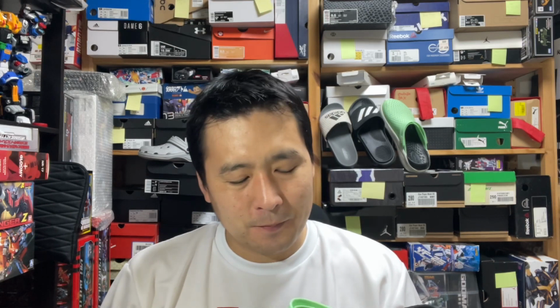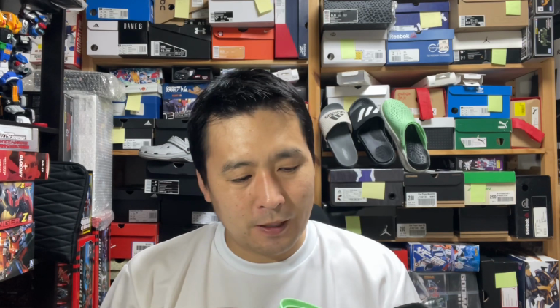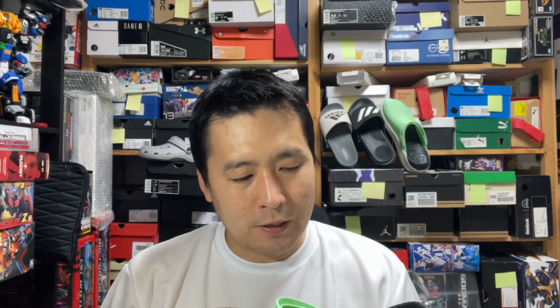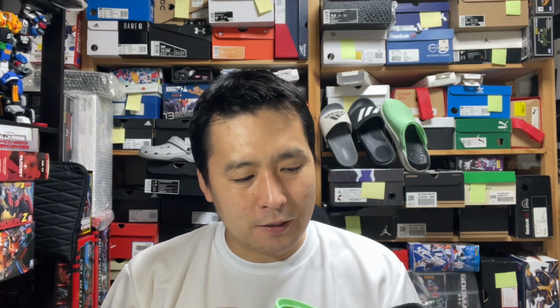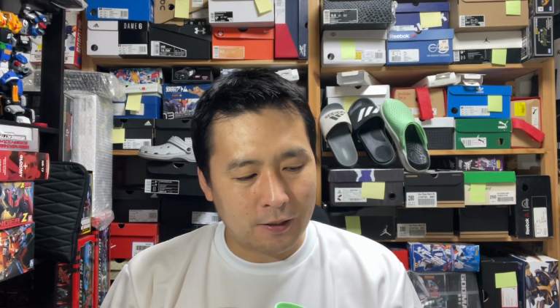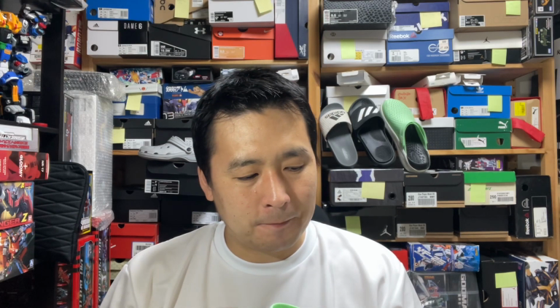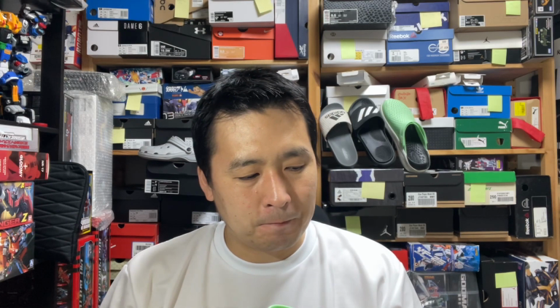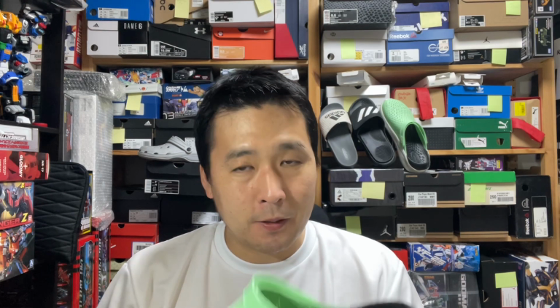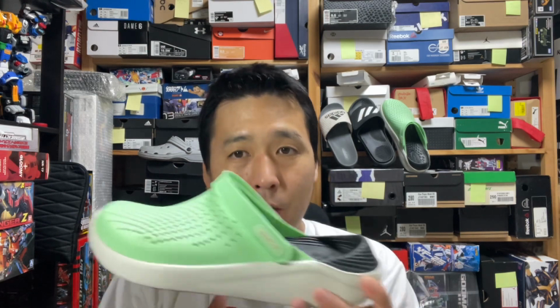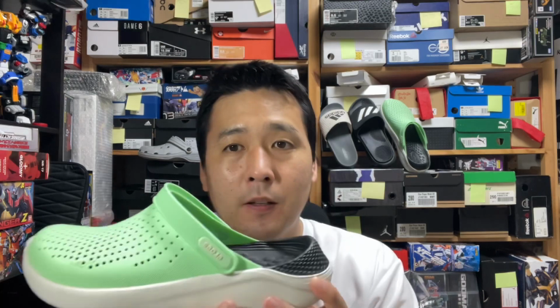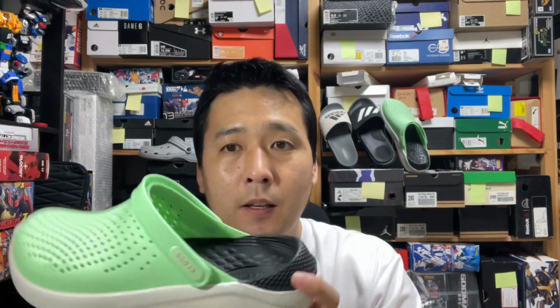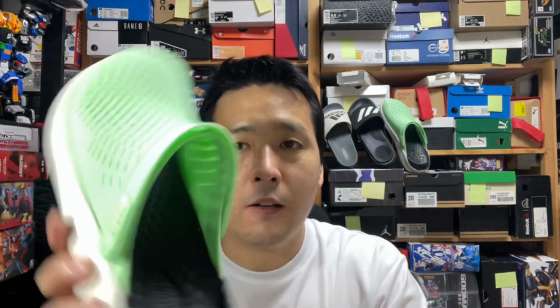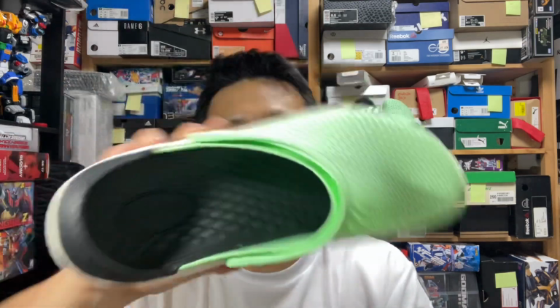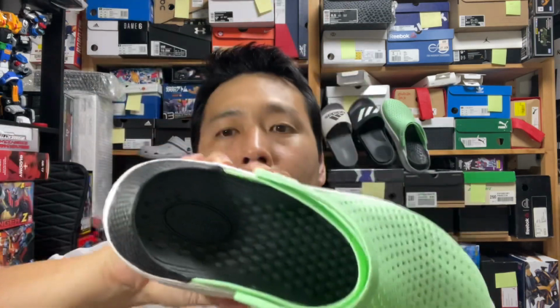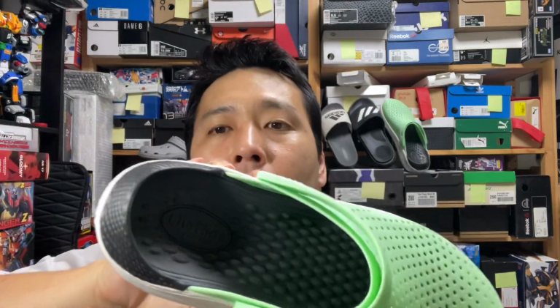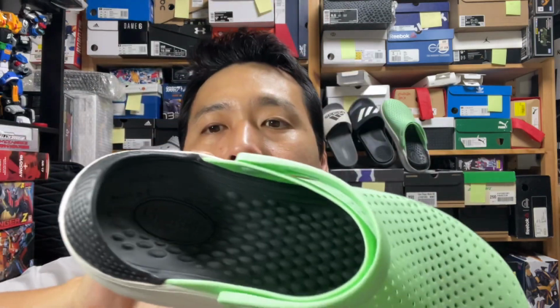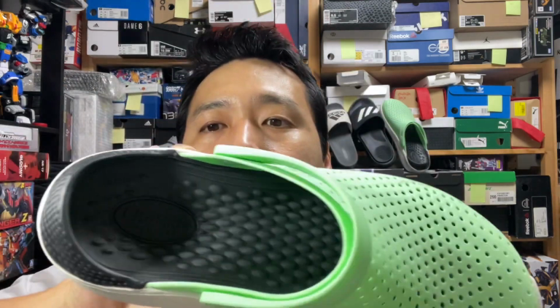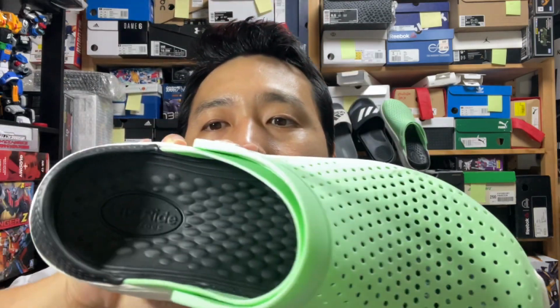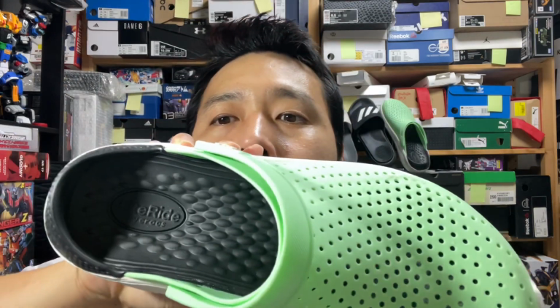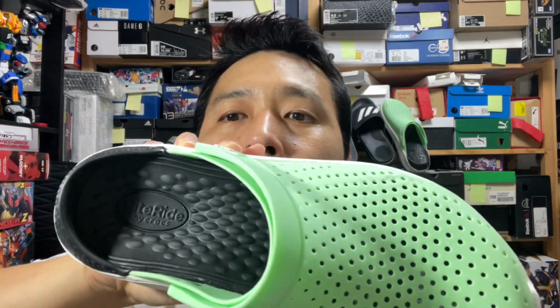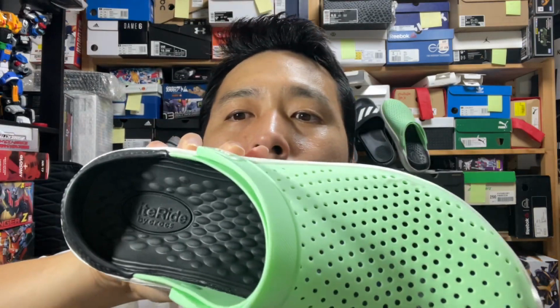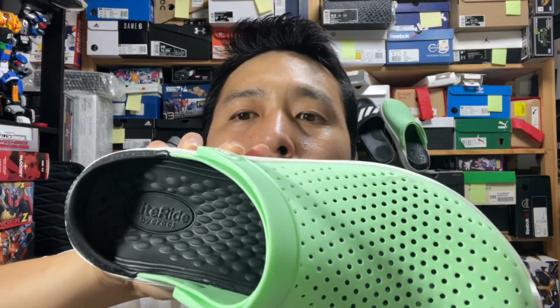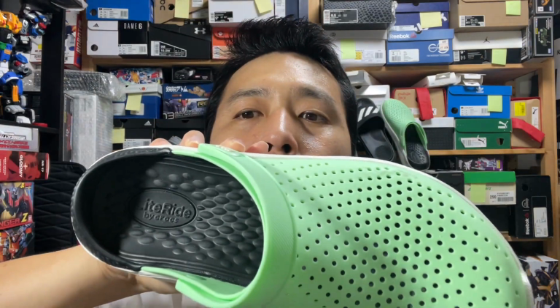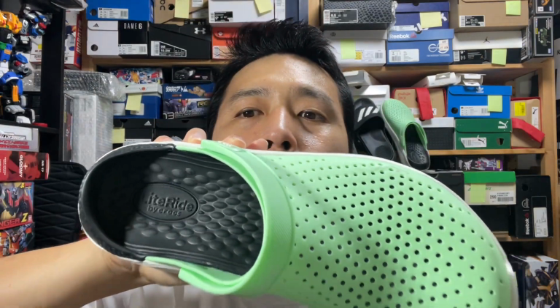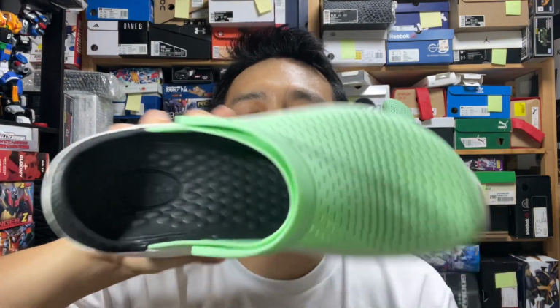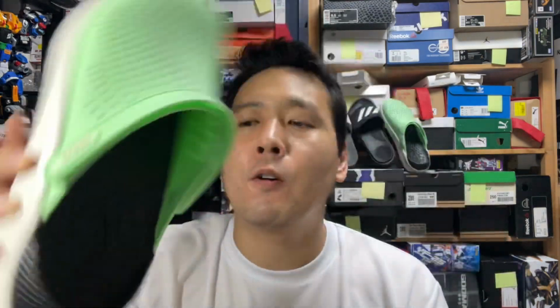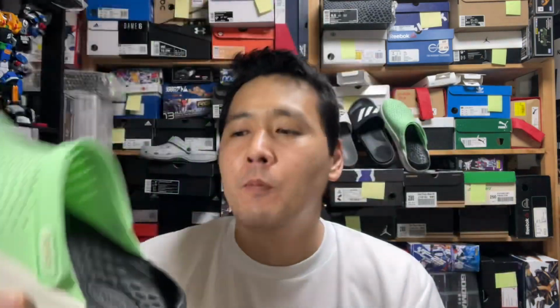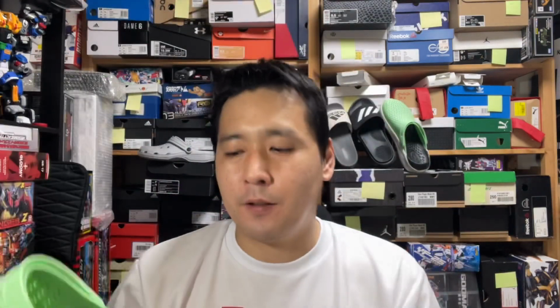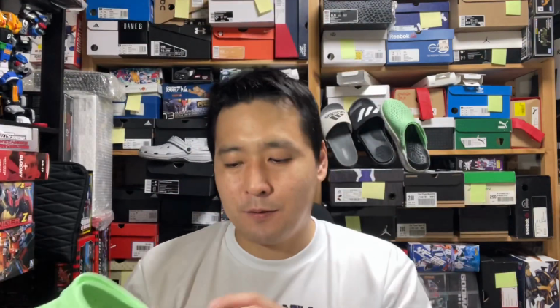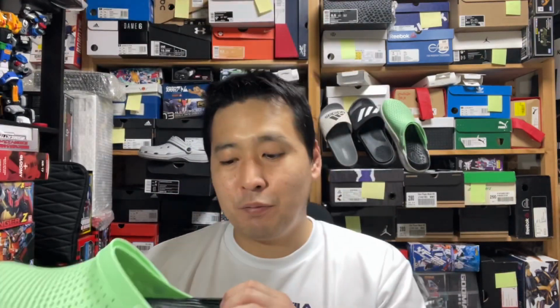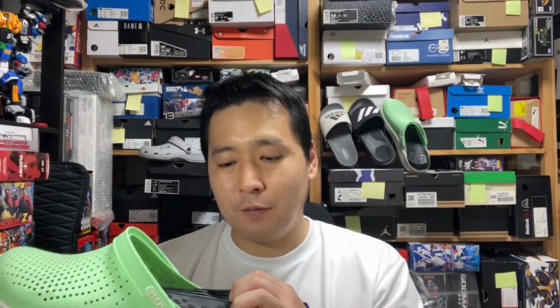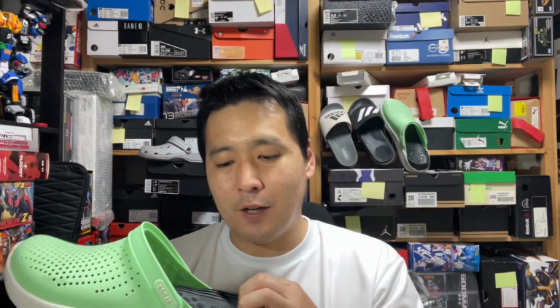But this one, called the Light Ride Foam, it's pretty phenomenal.